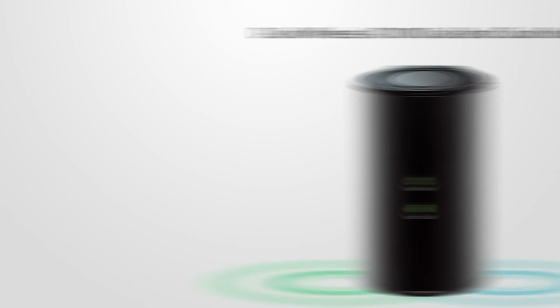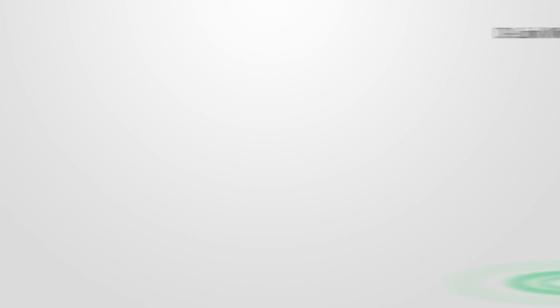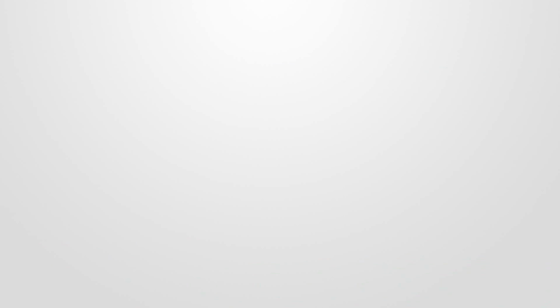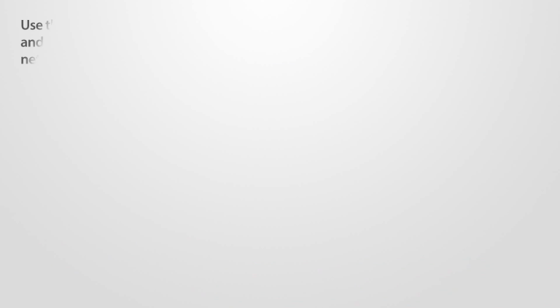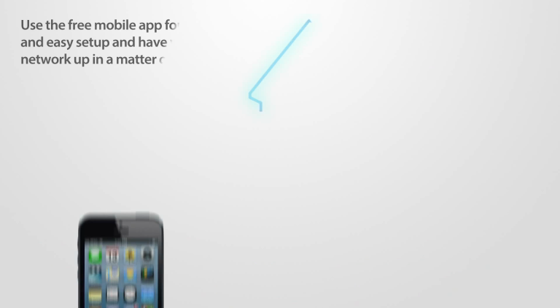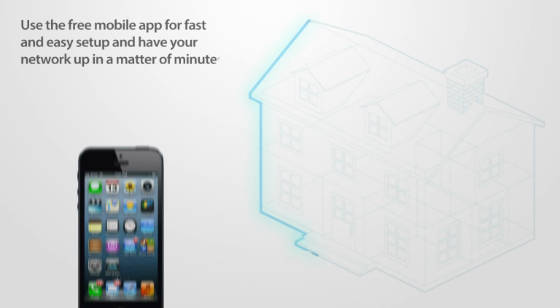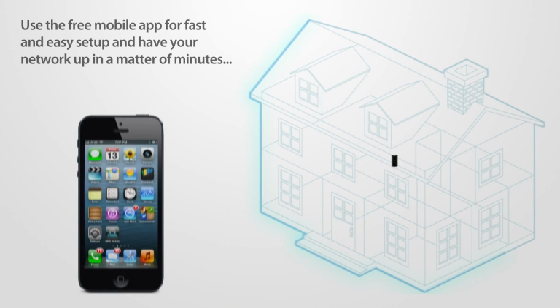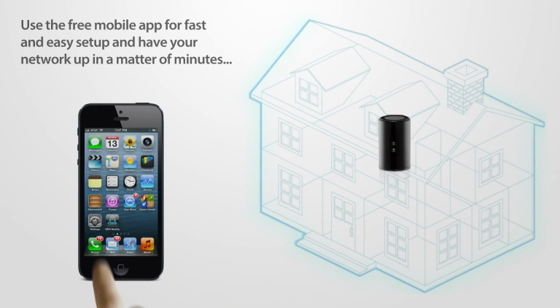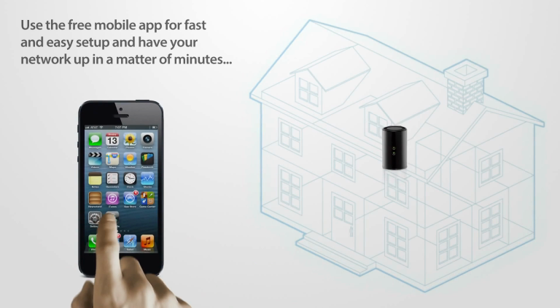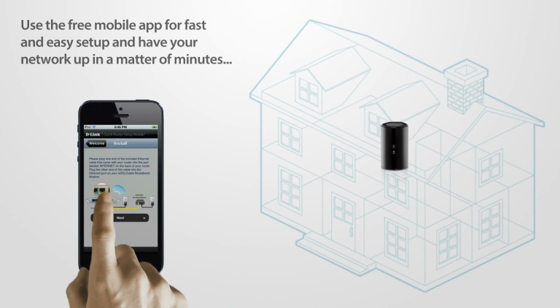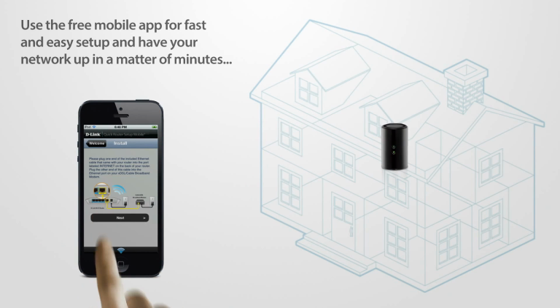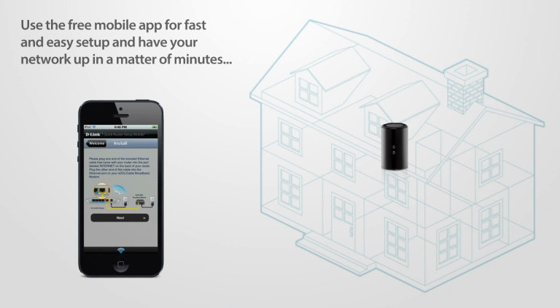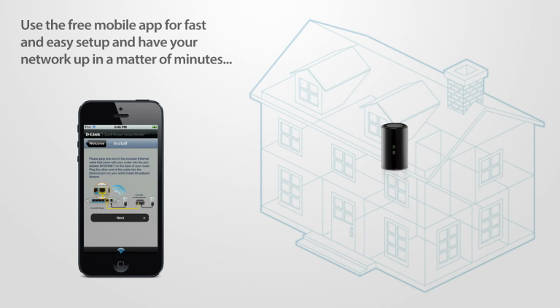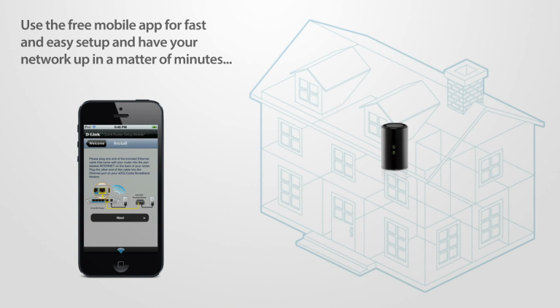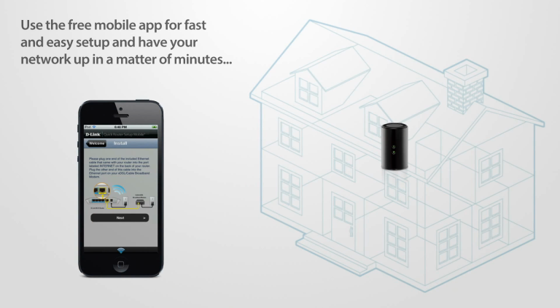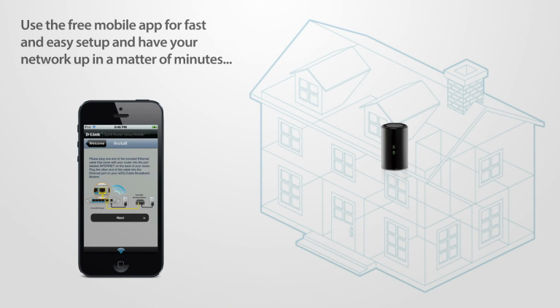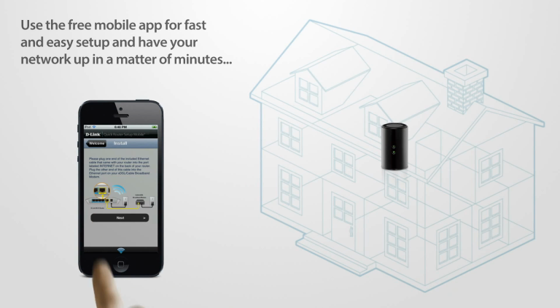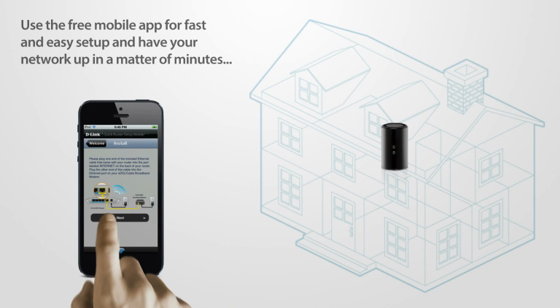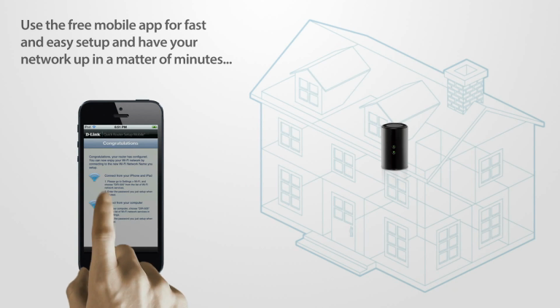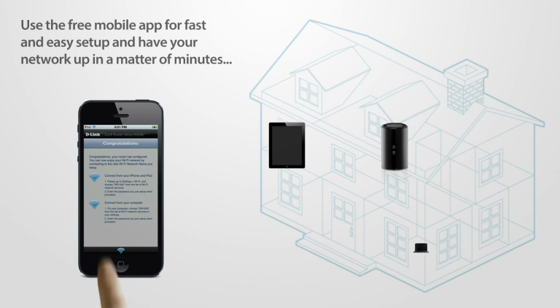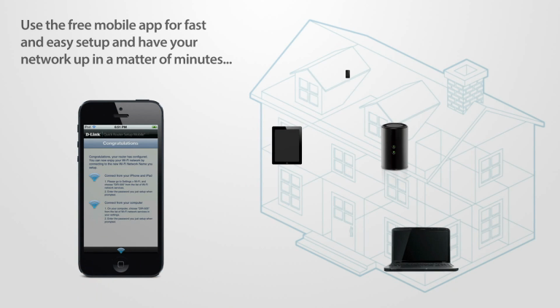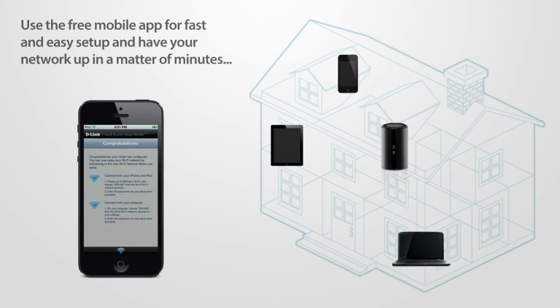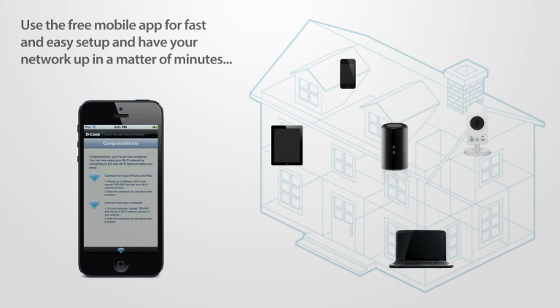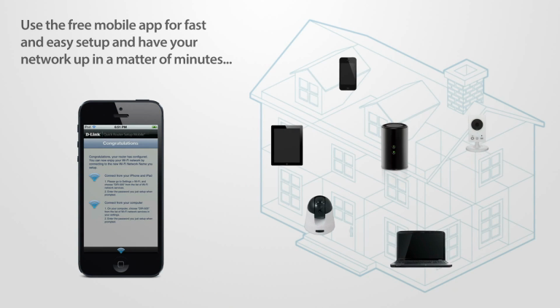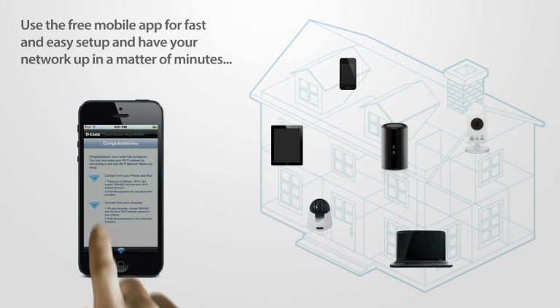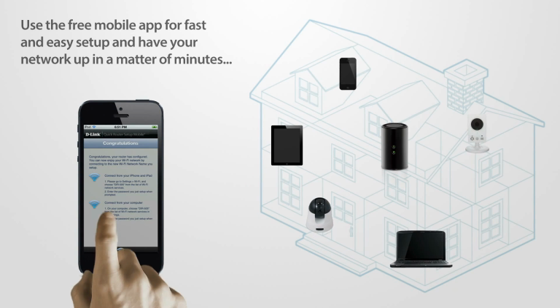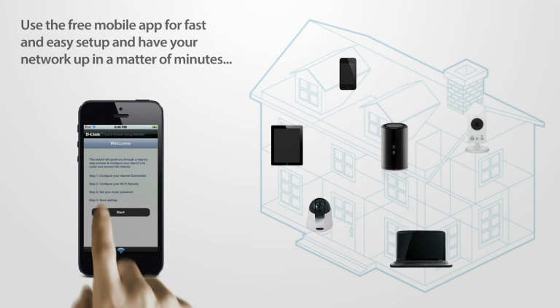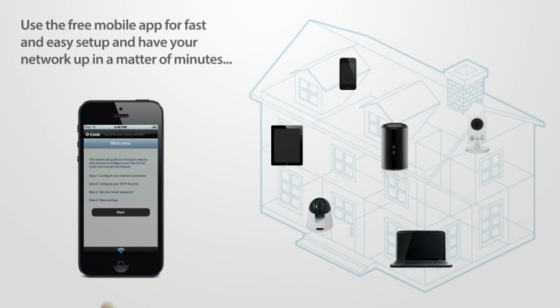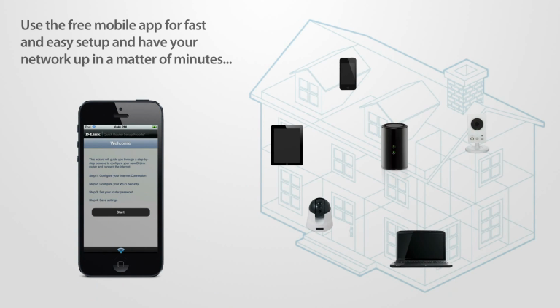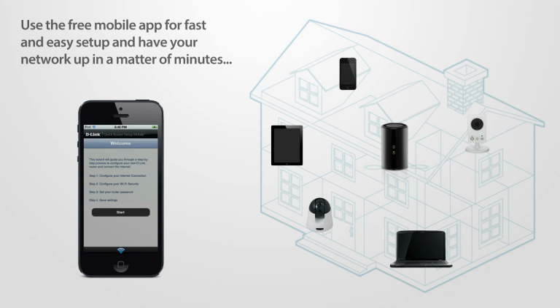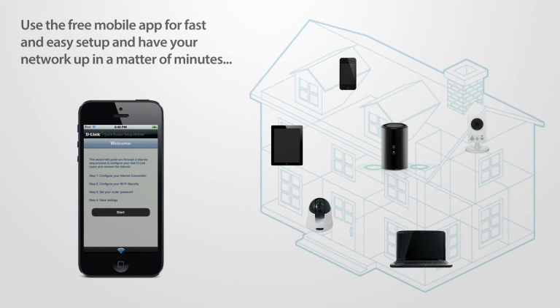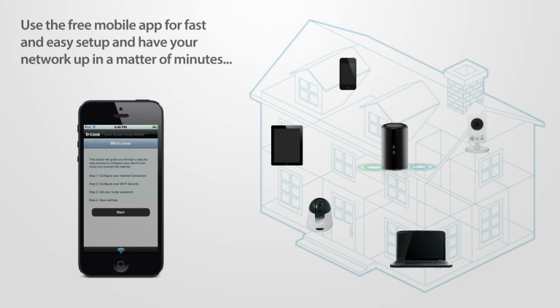Use the free mobile app for fast and easy setup and have your network up in a matter of minutes.